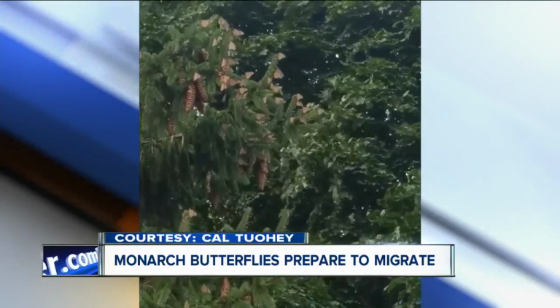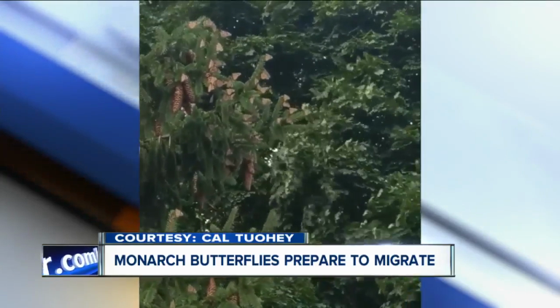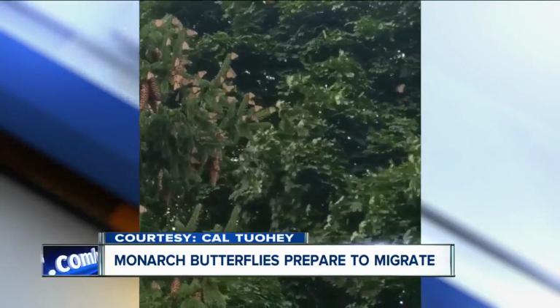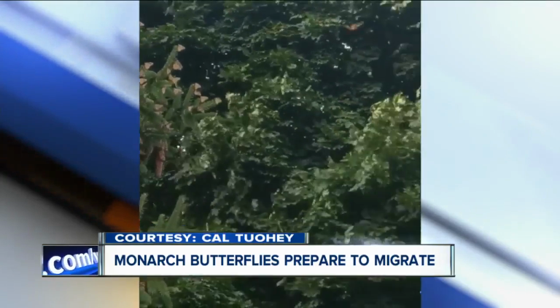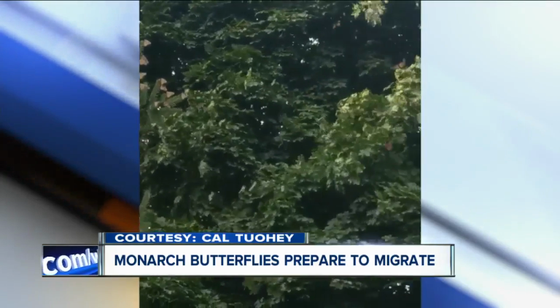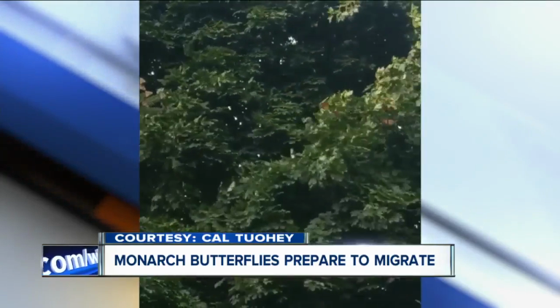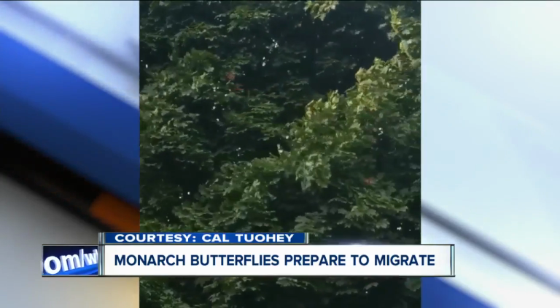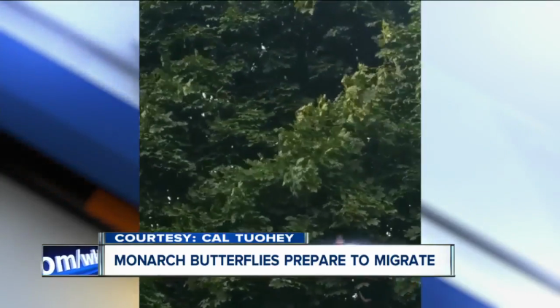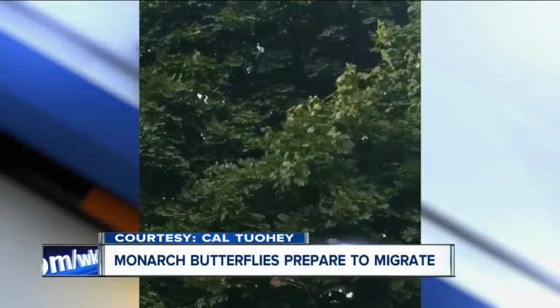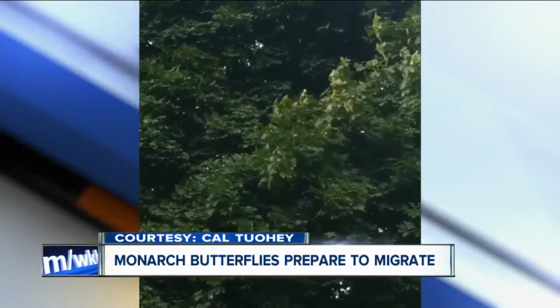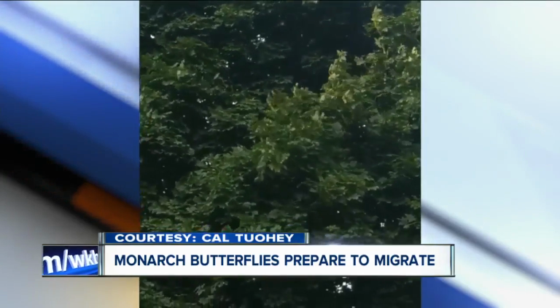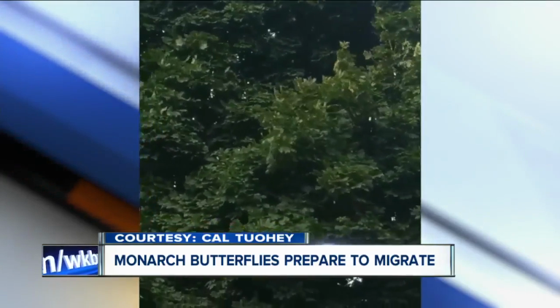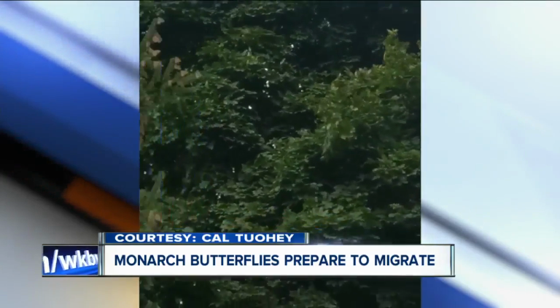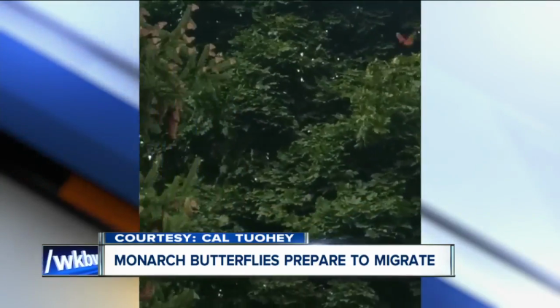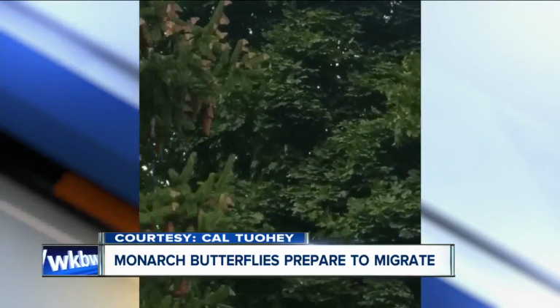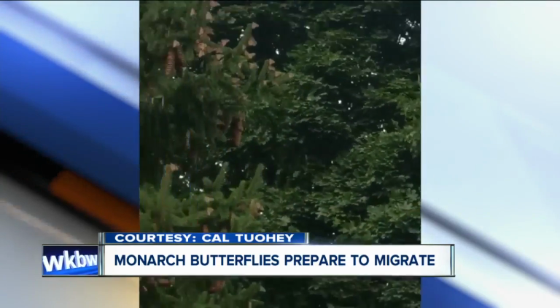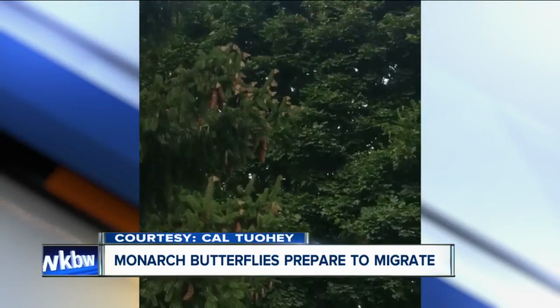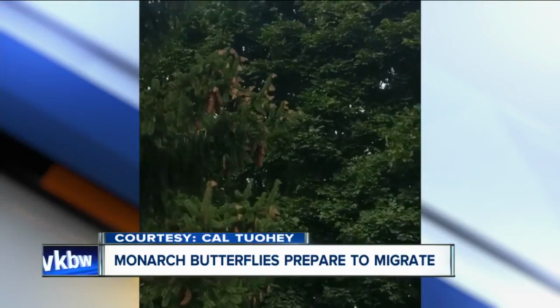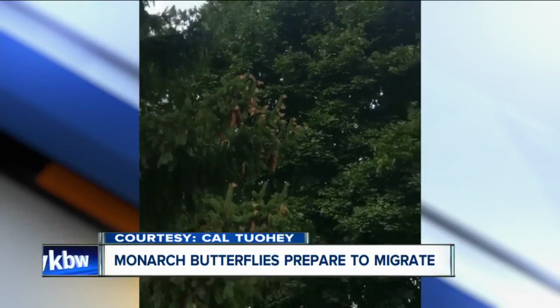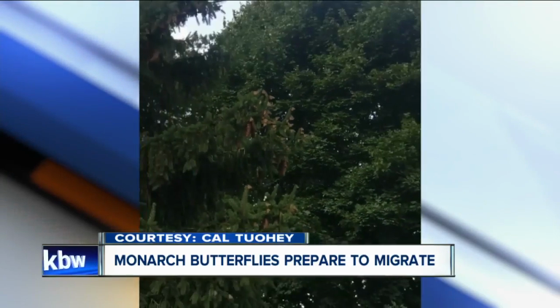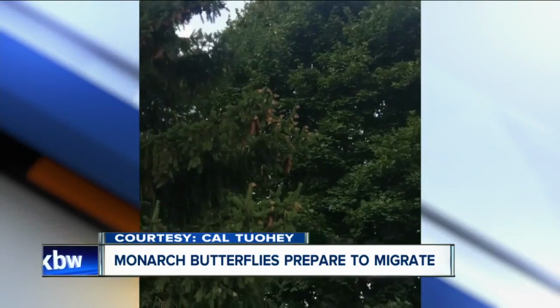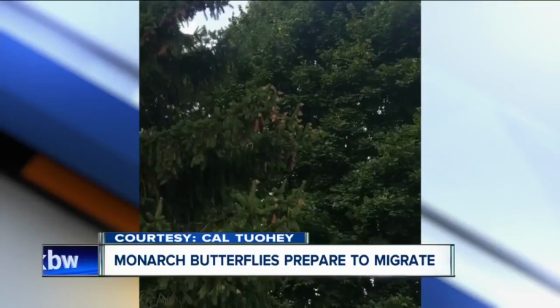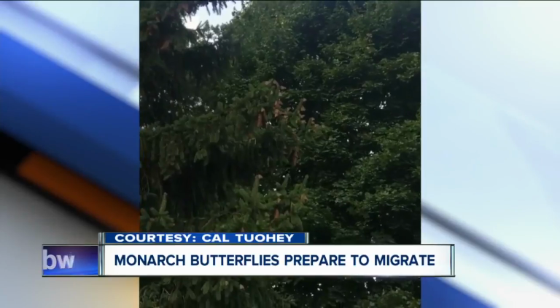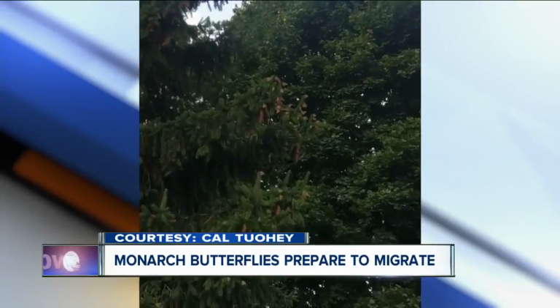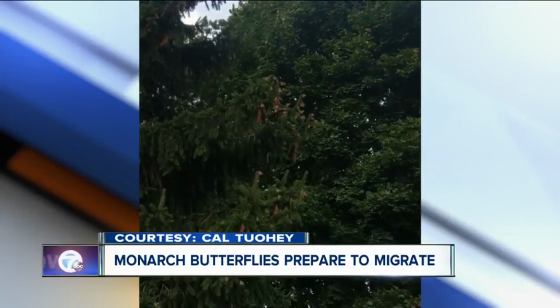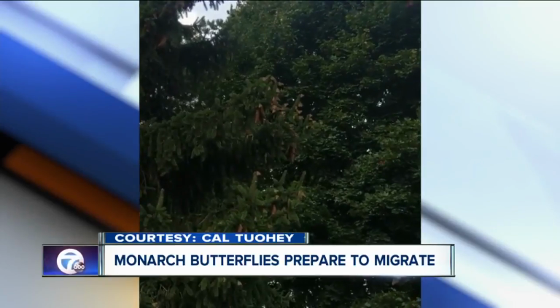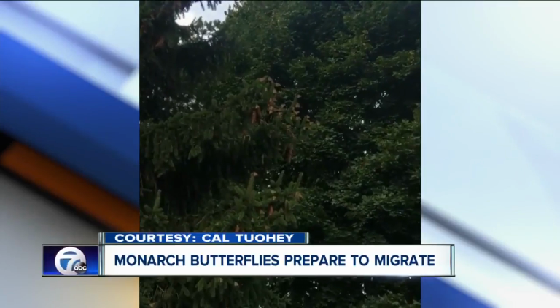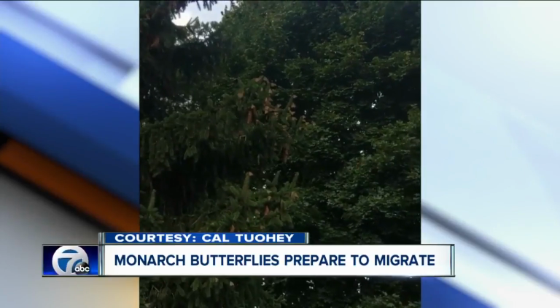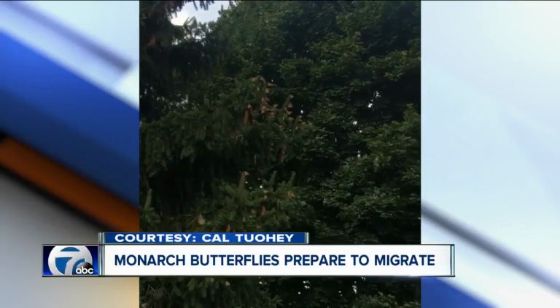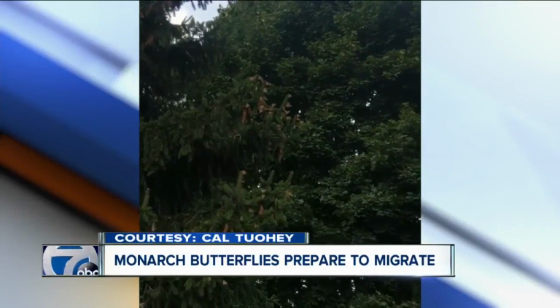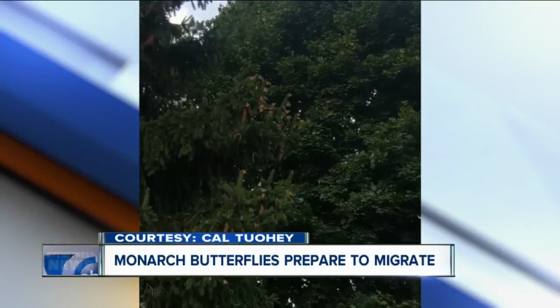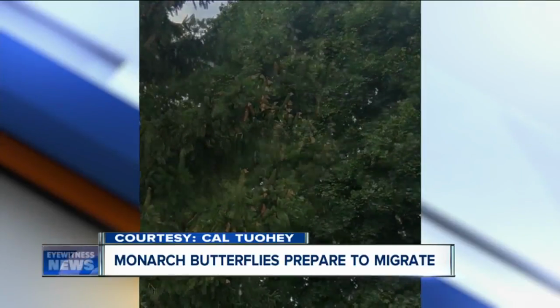This video is from a friend of mine named Cal. And you can see them — if you look closely, they're all sitting right there on that tree. Also up in Medina.